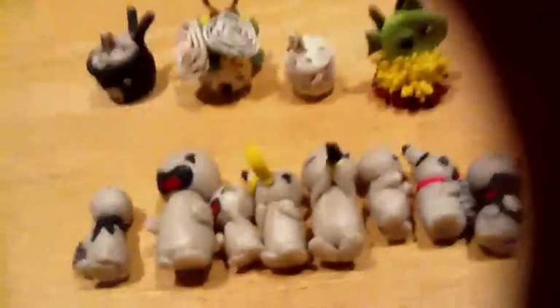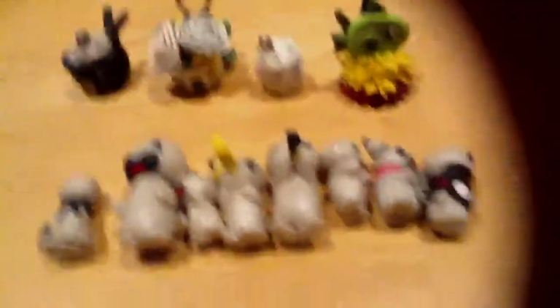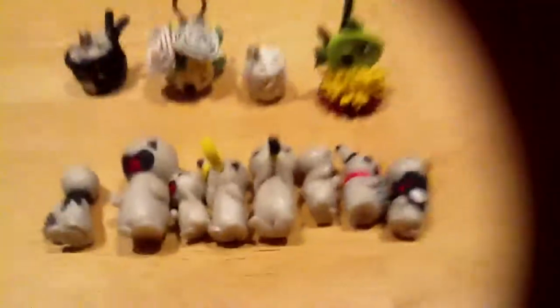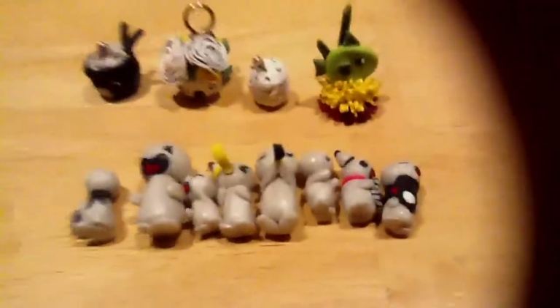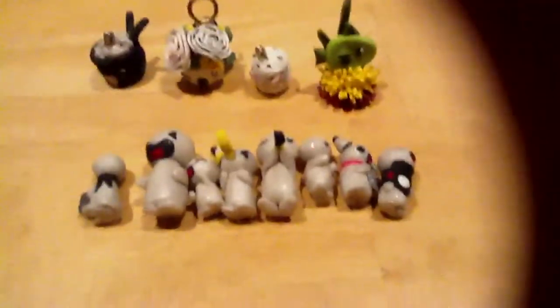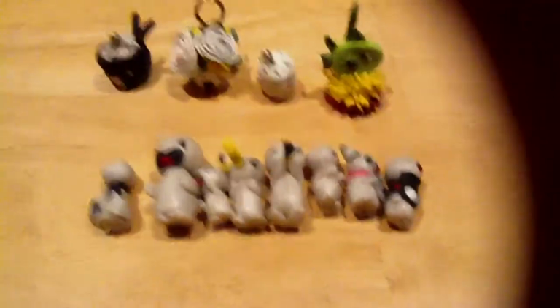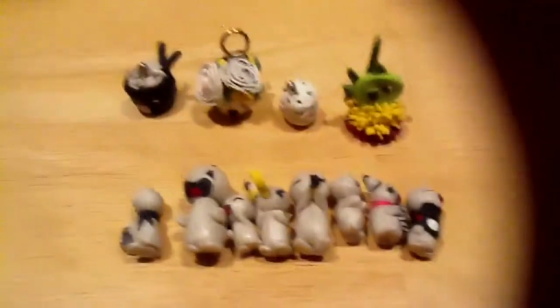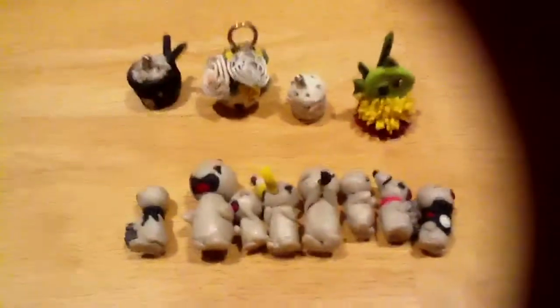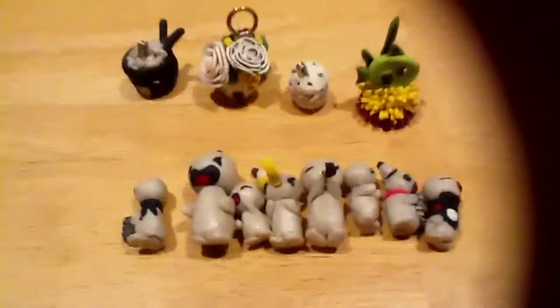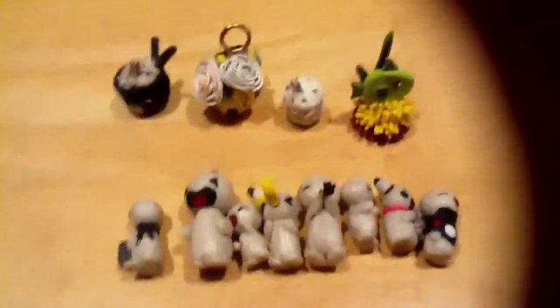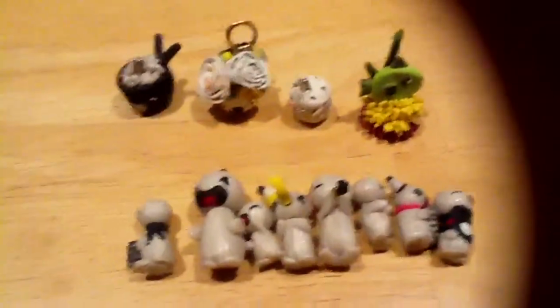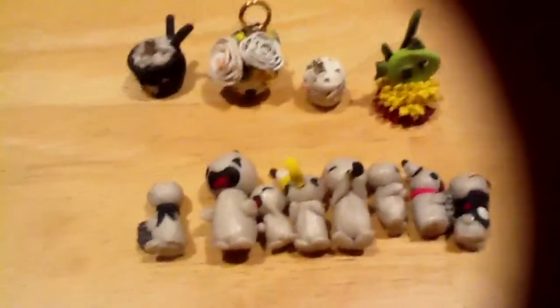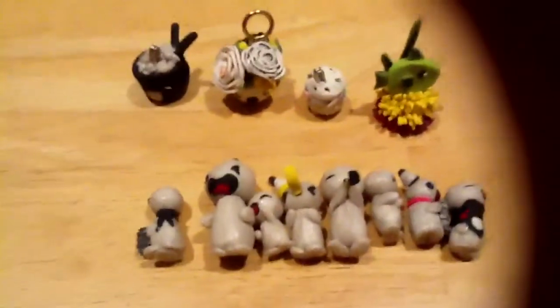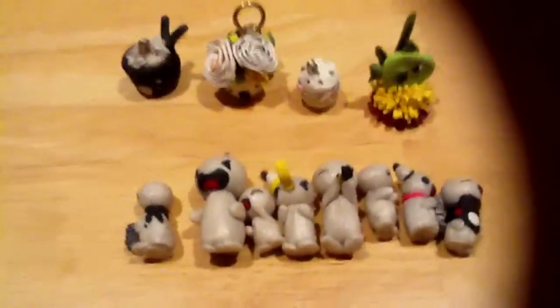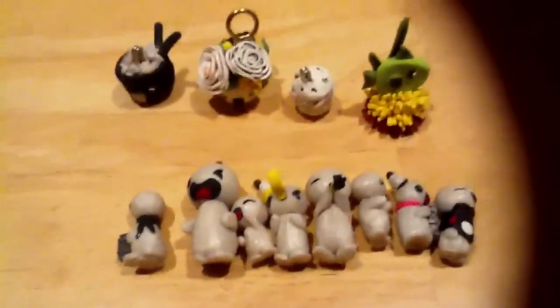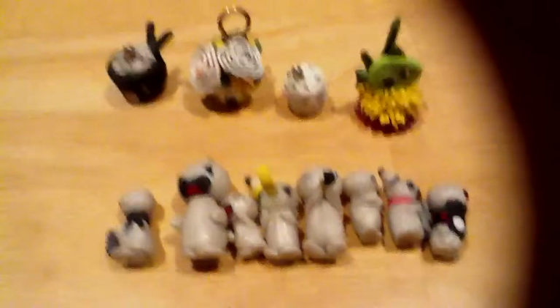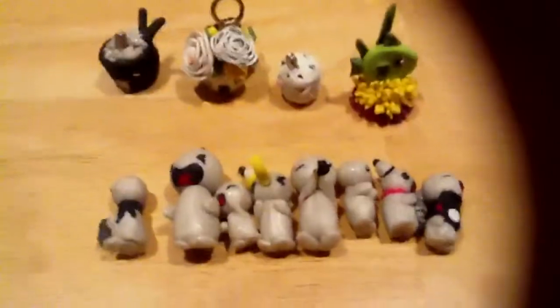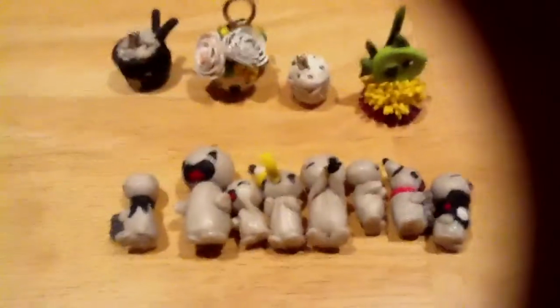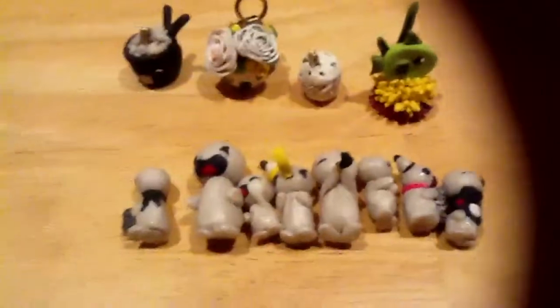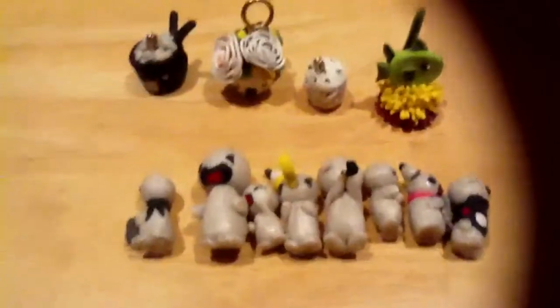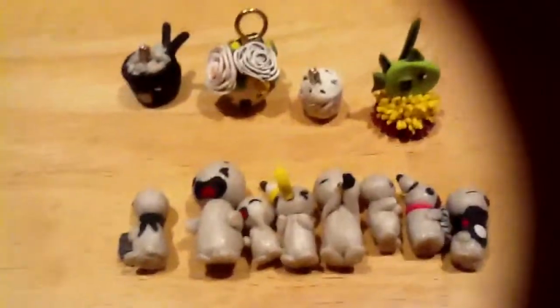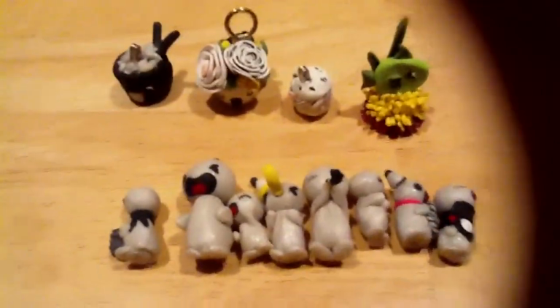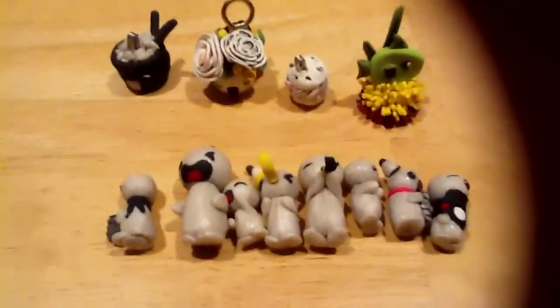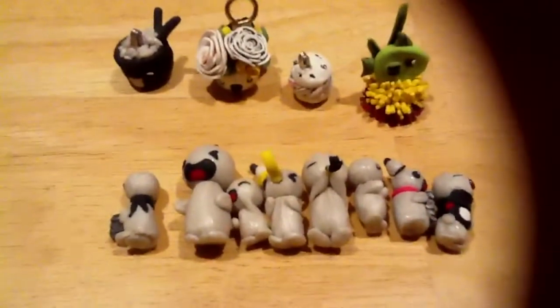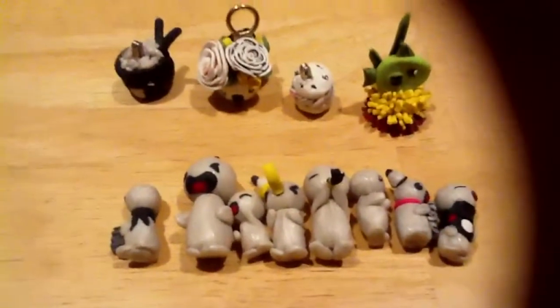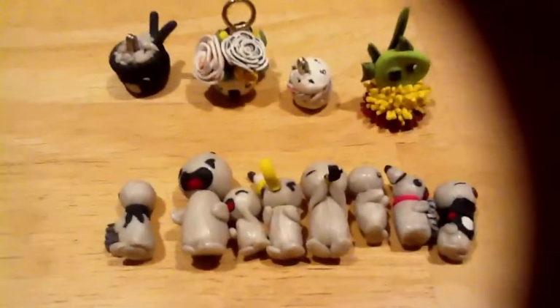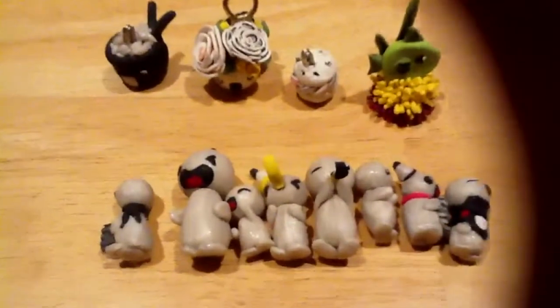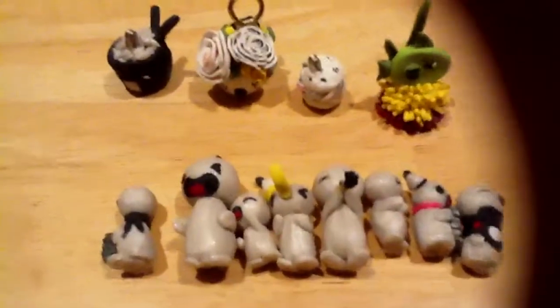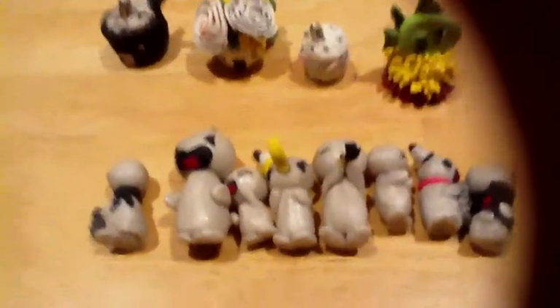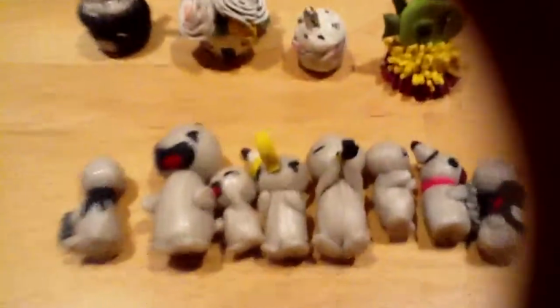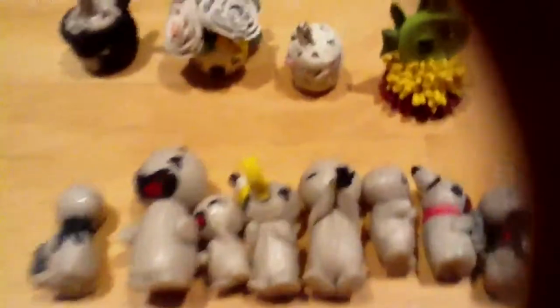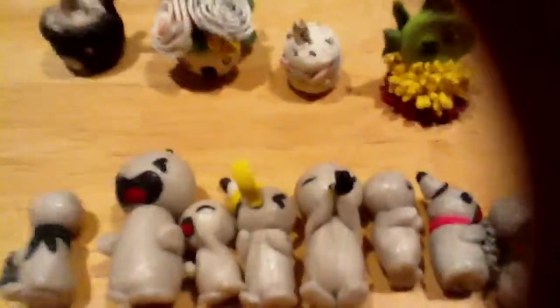So yeah, those are all my charms for now. Like, comment, subscribe. Thanks for watching.